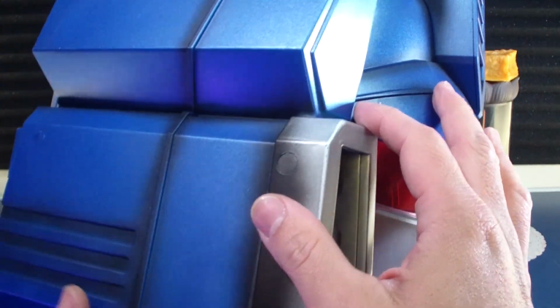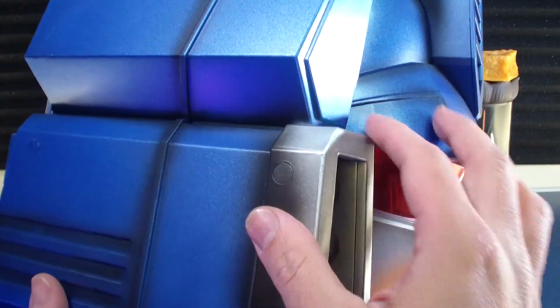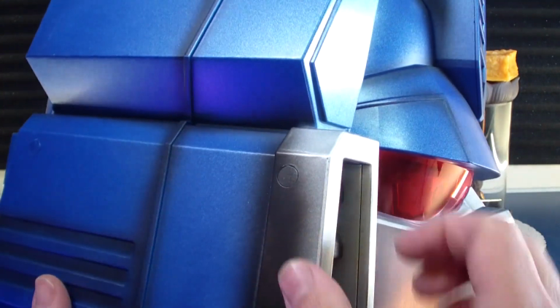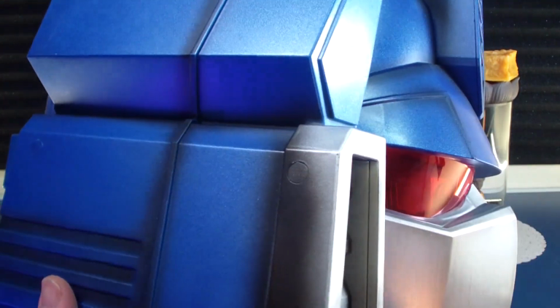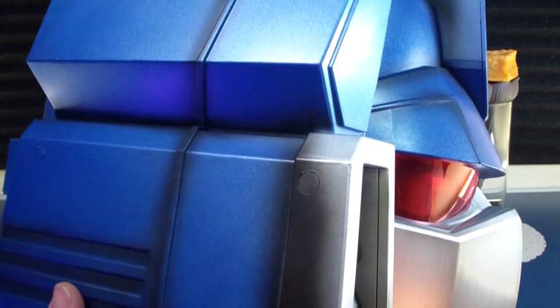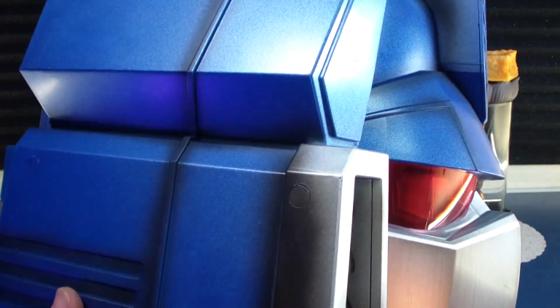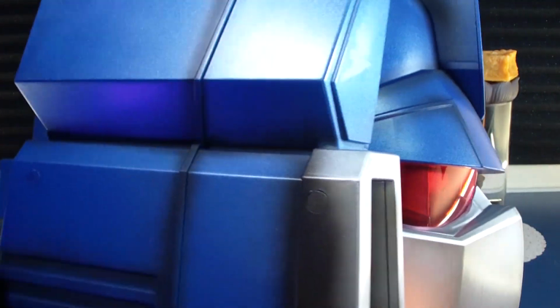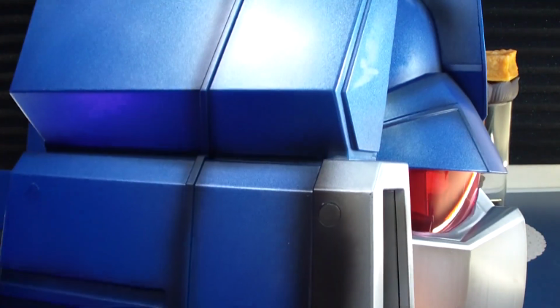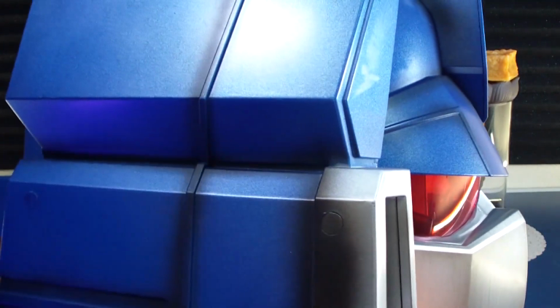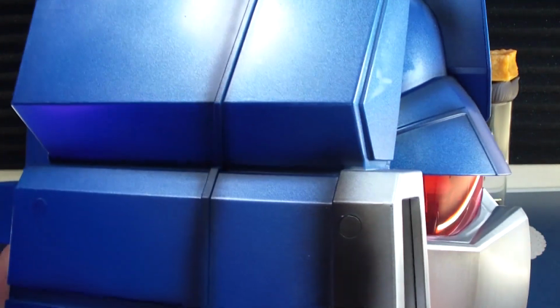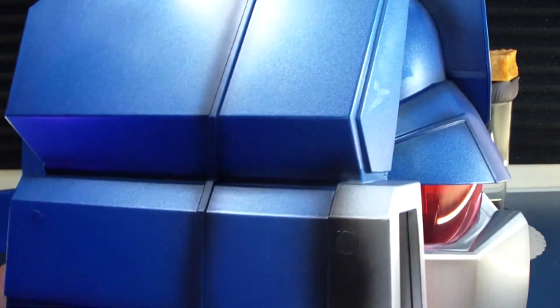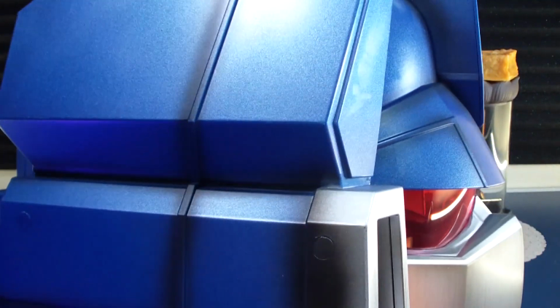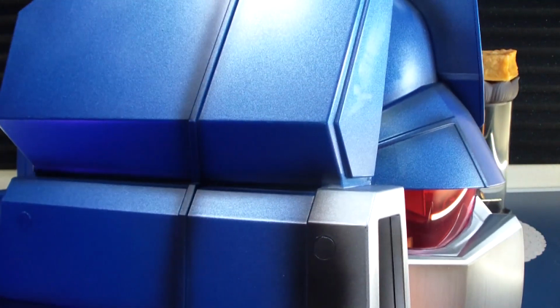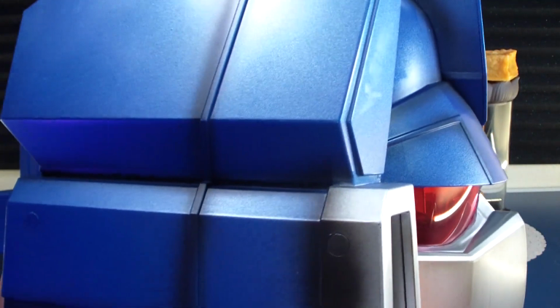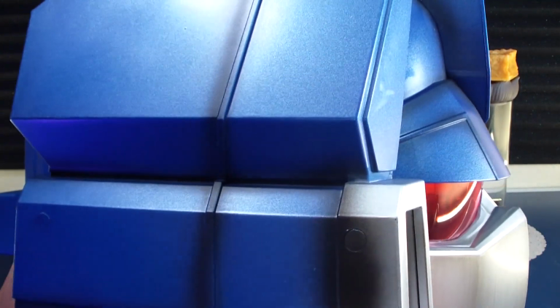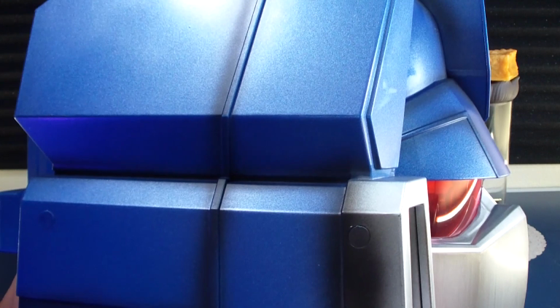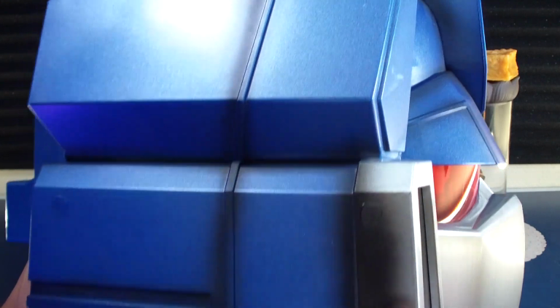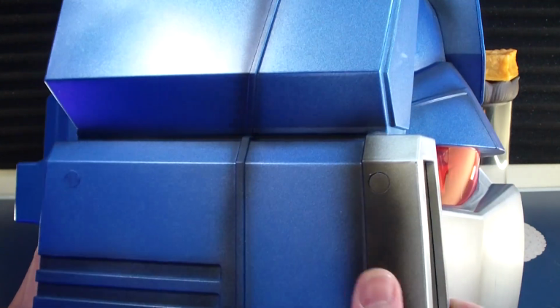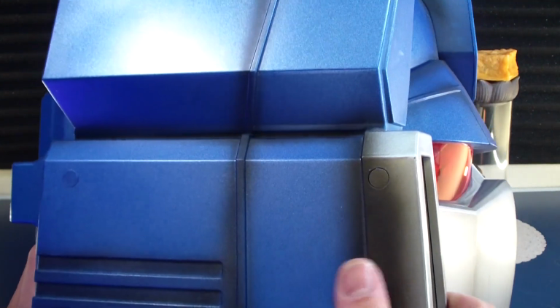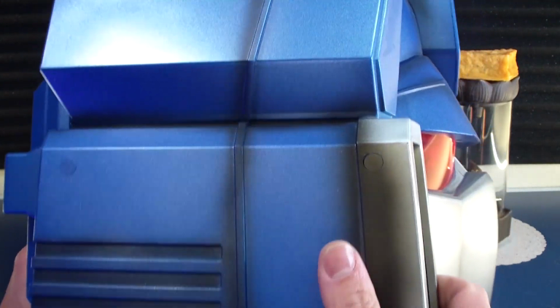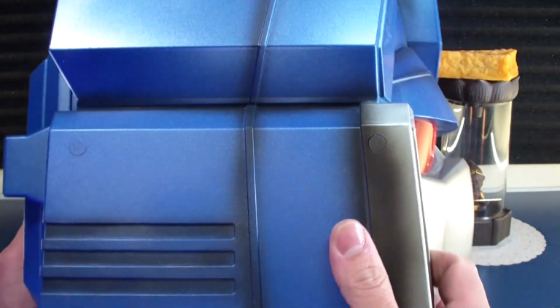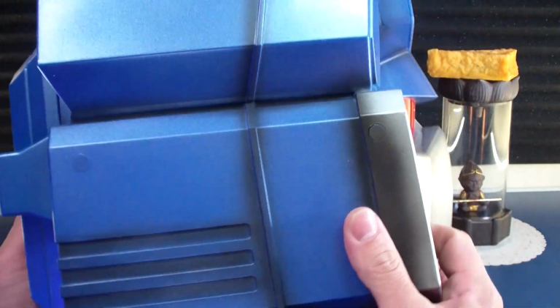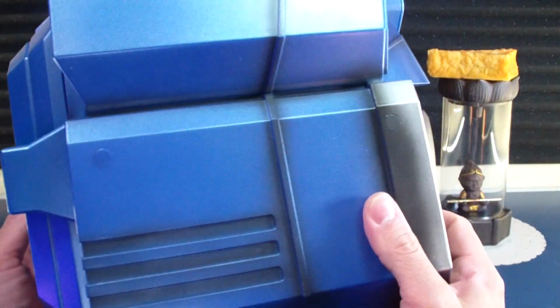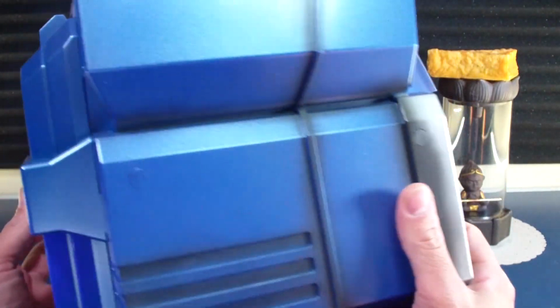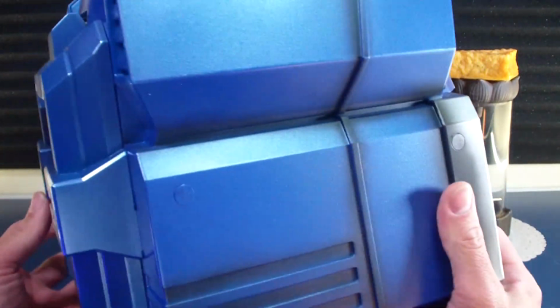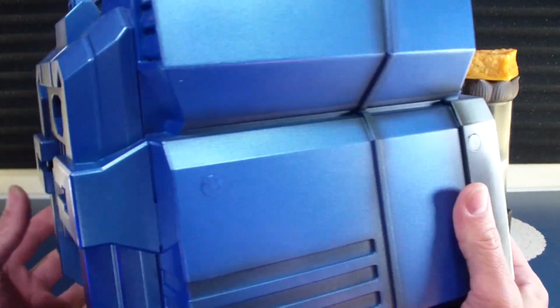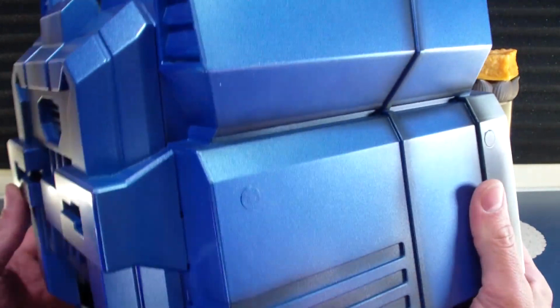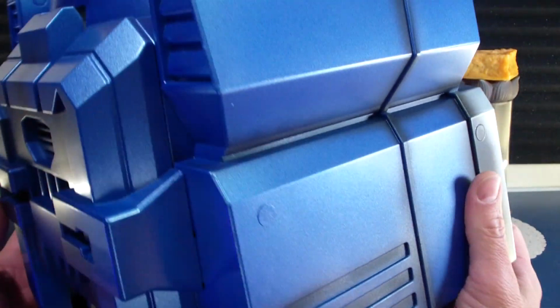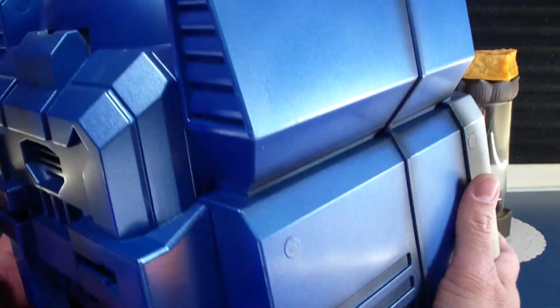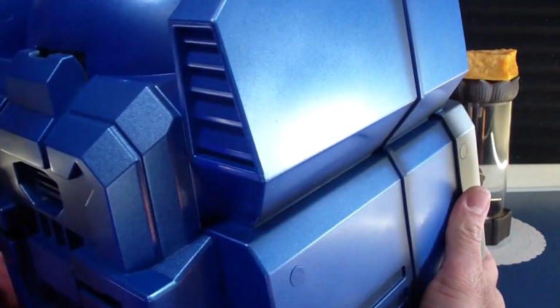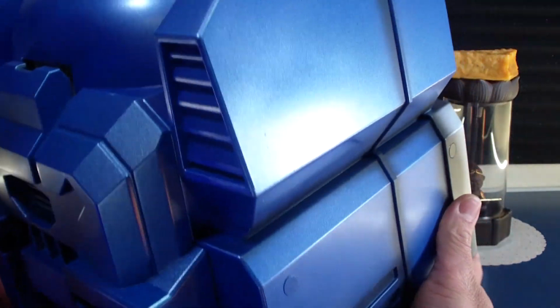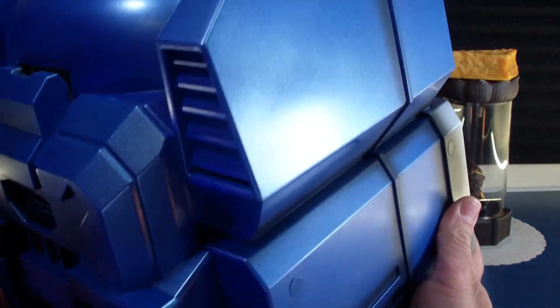I'll leave a link to the Megatron and Optimus helmet video.